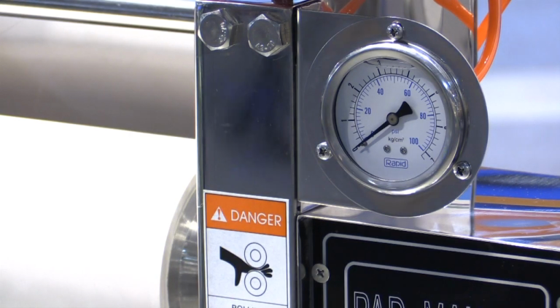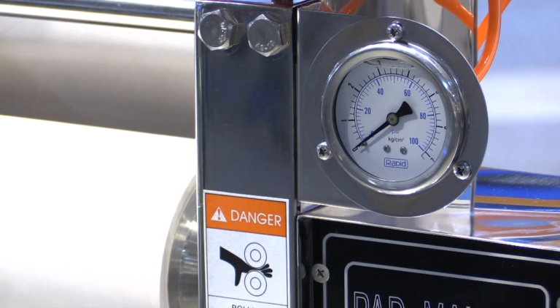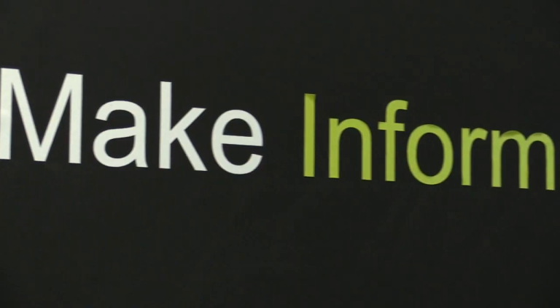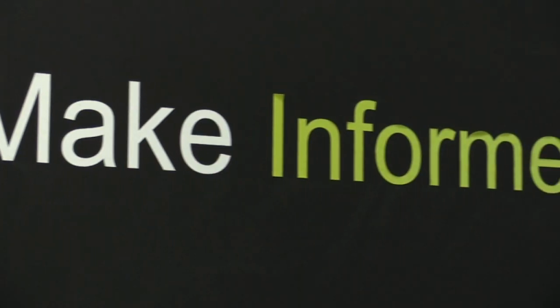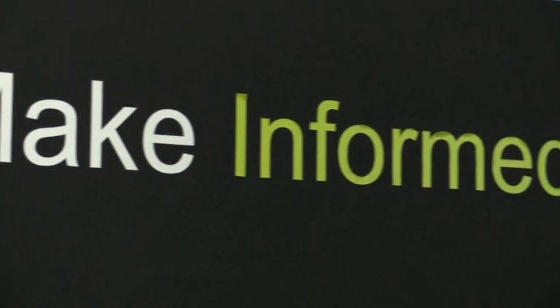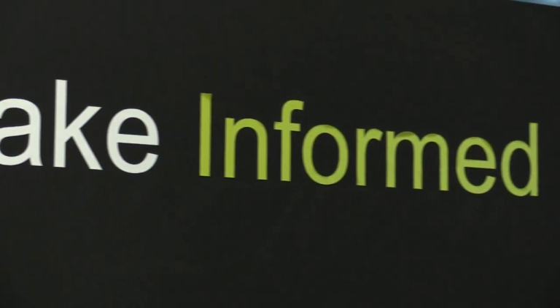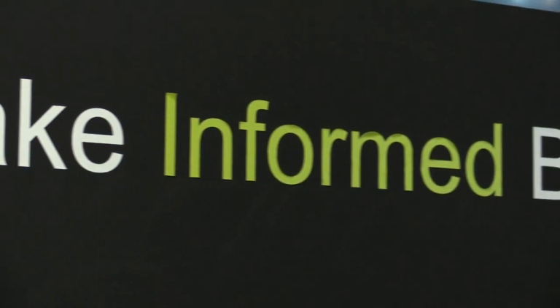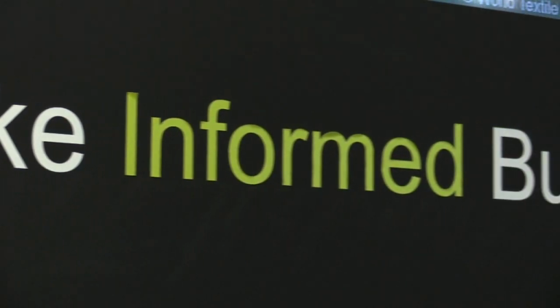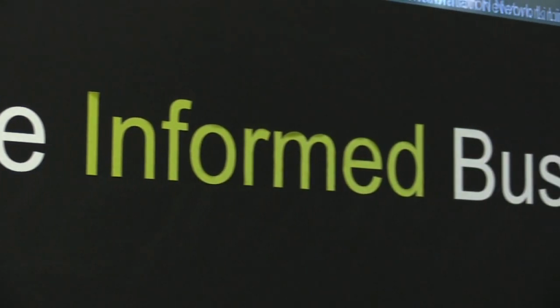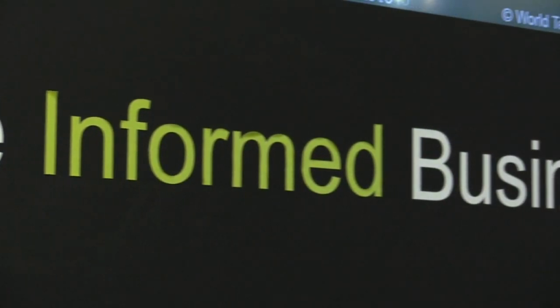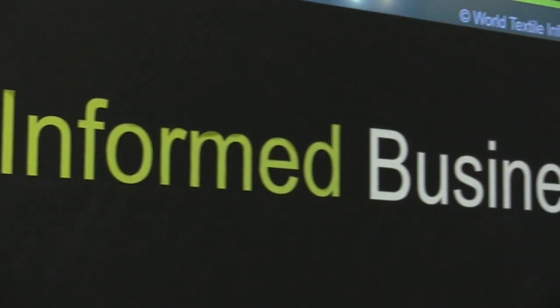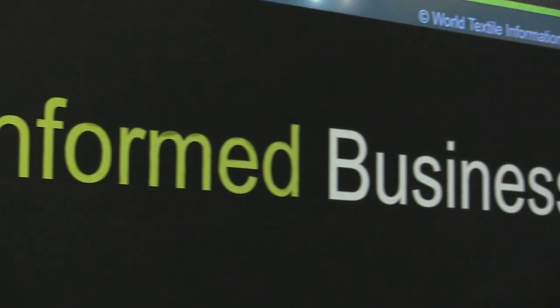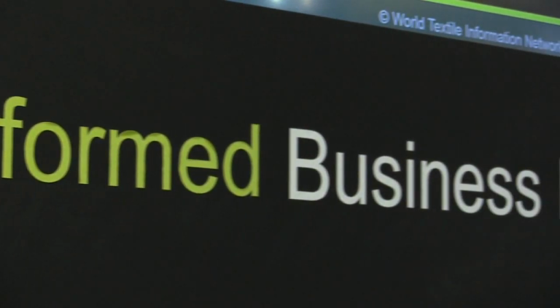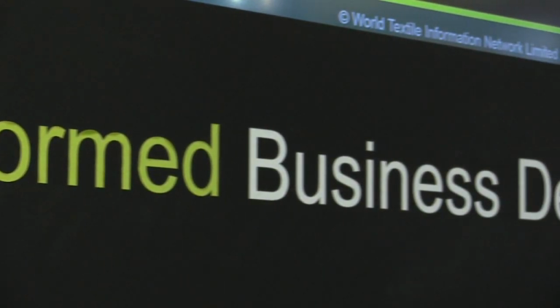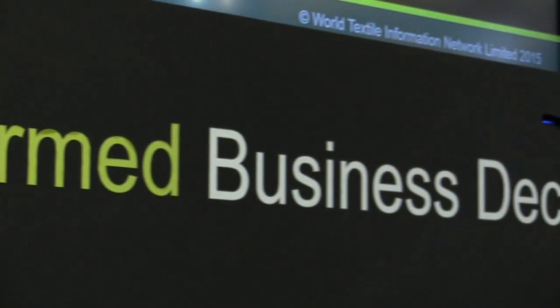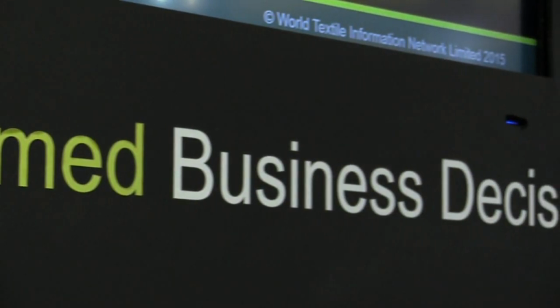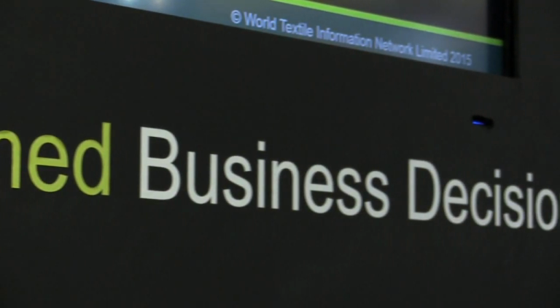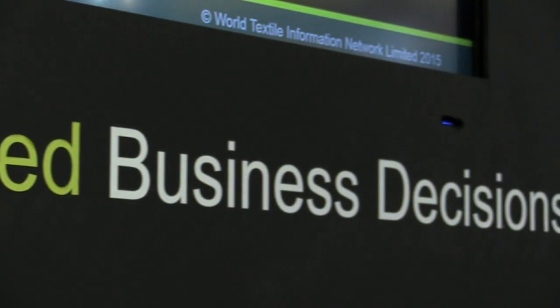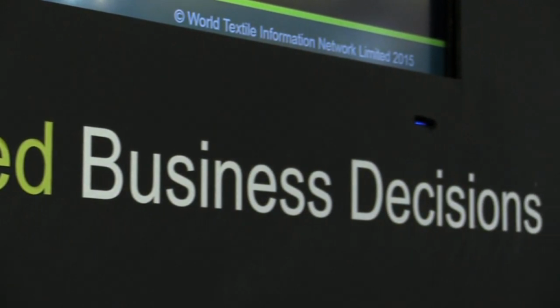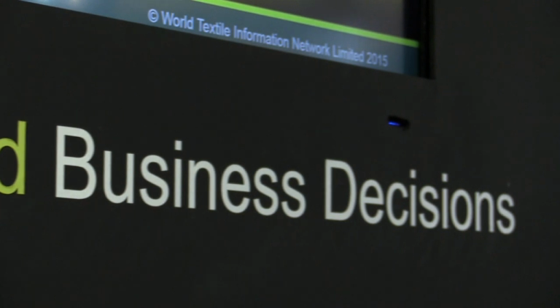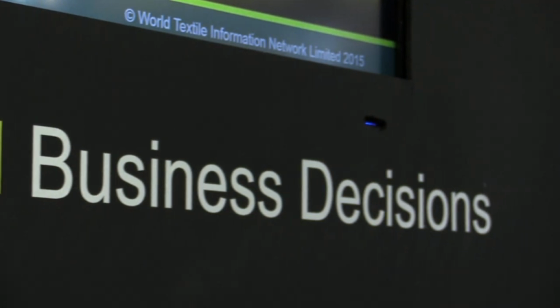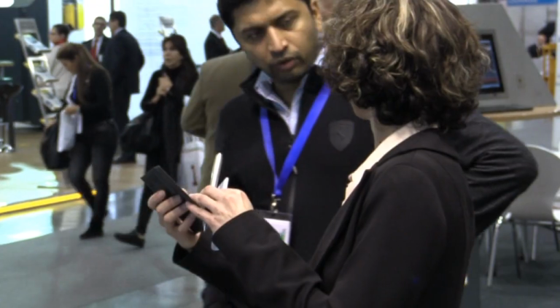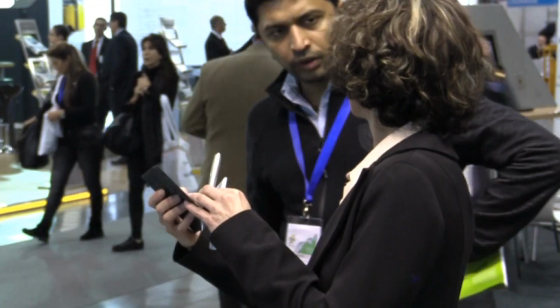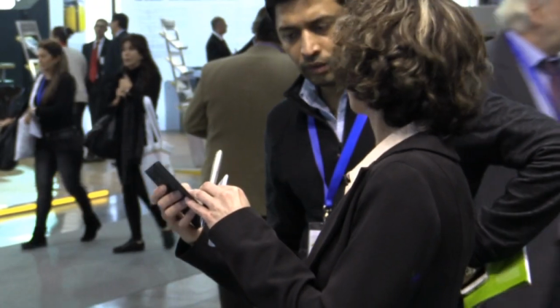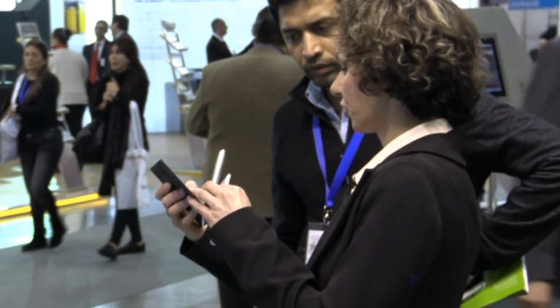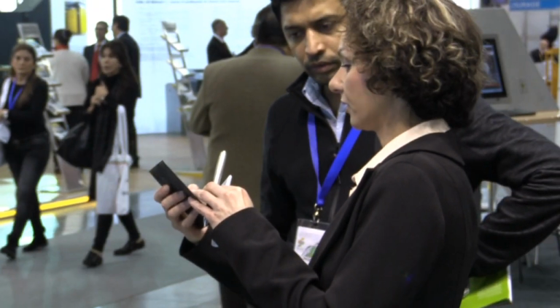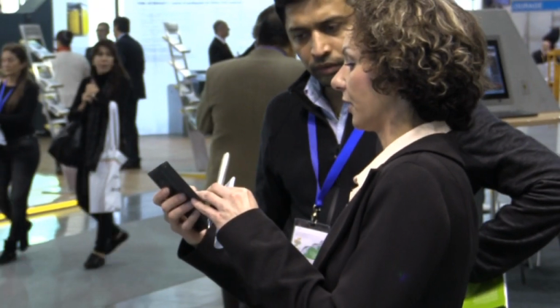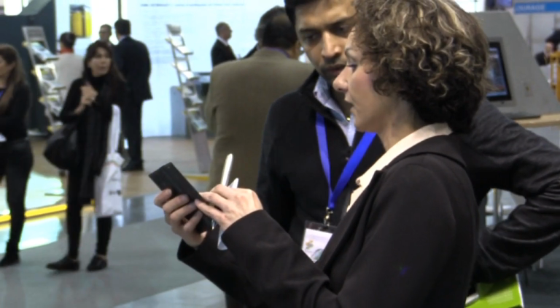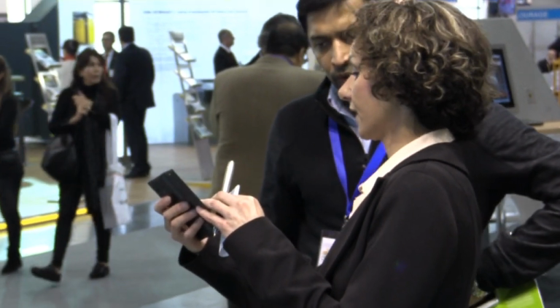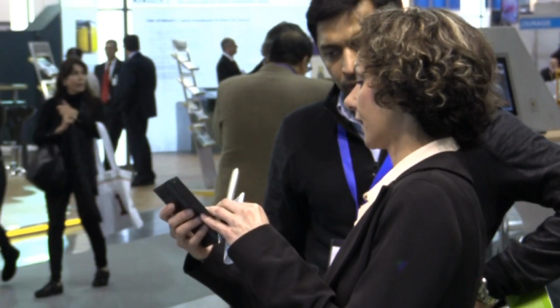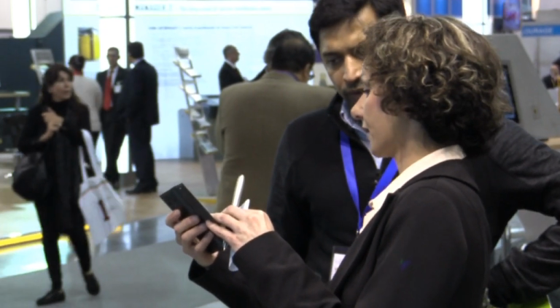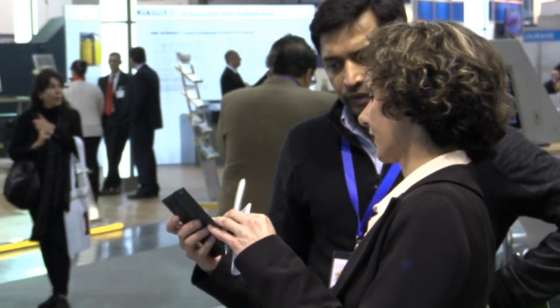For easier access to all the ITMA news and insight, download the WTIN app, helping you make informed business decisions.